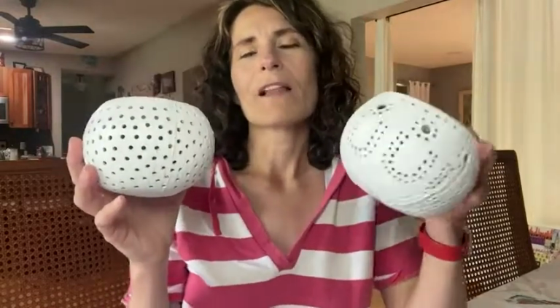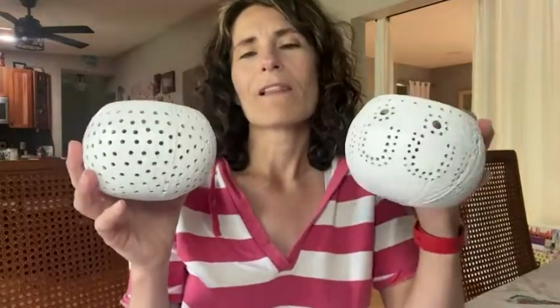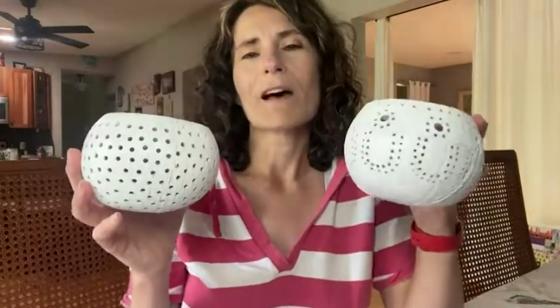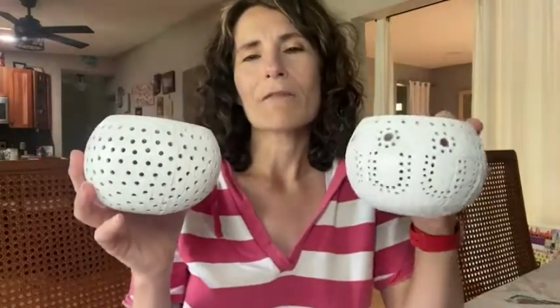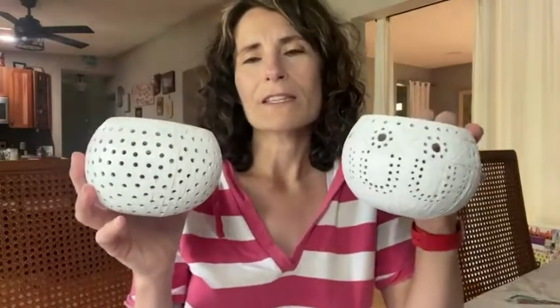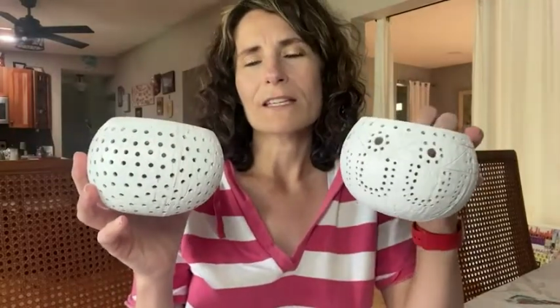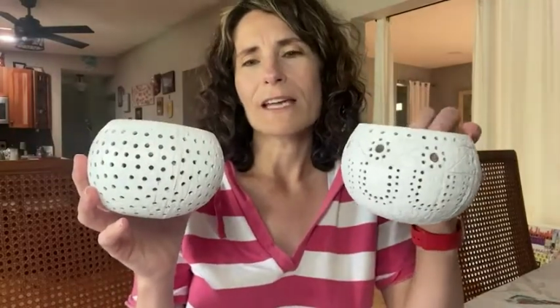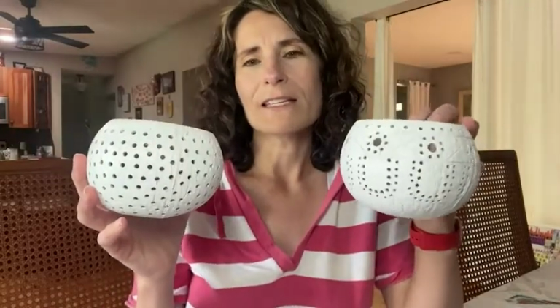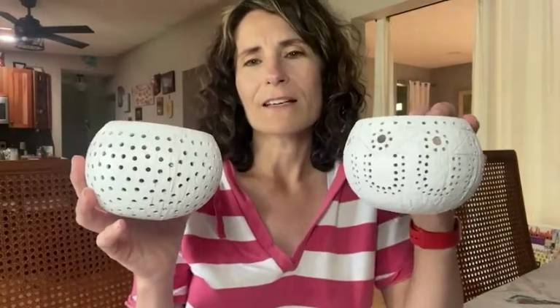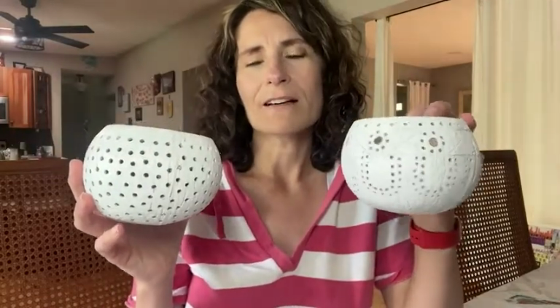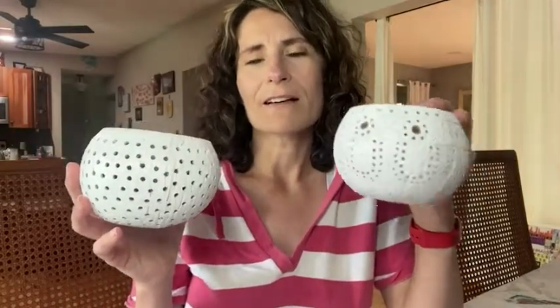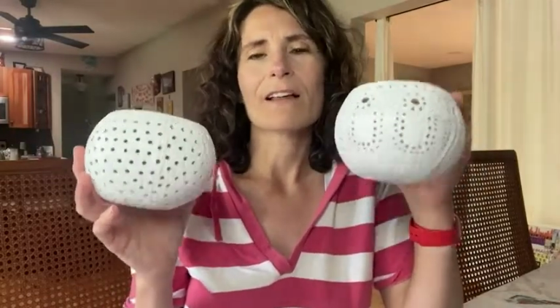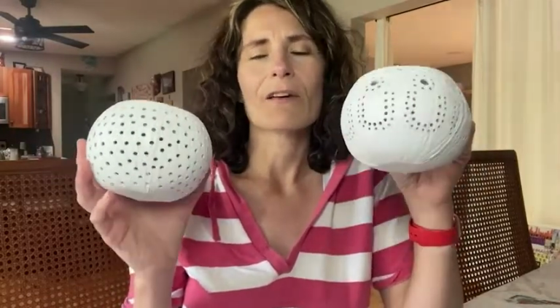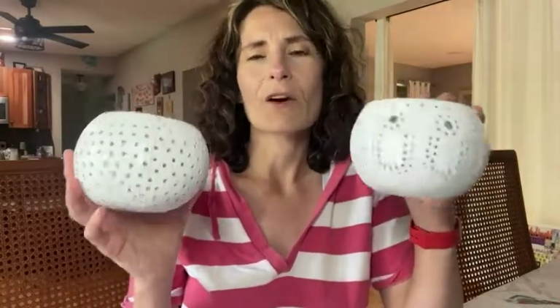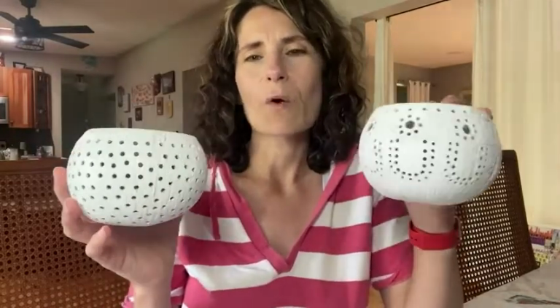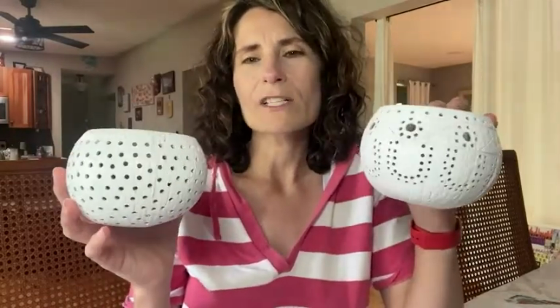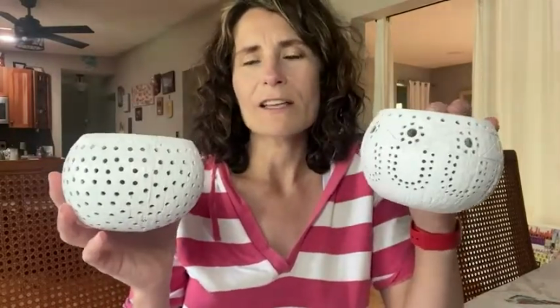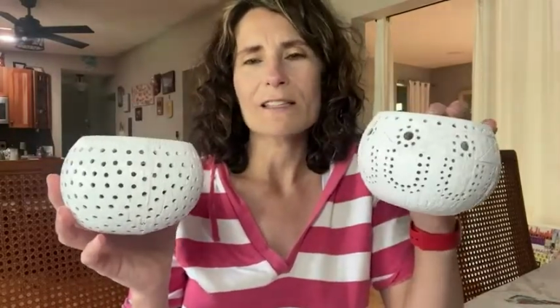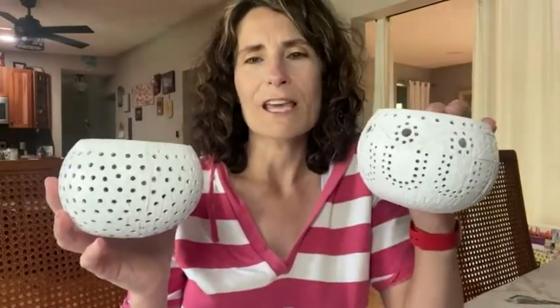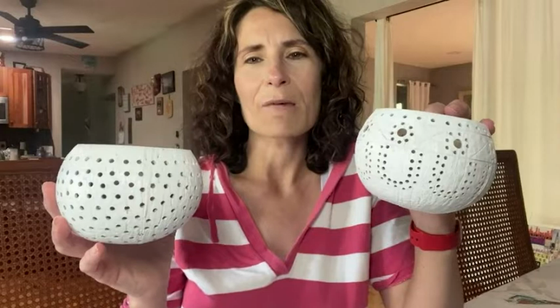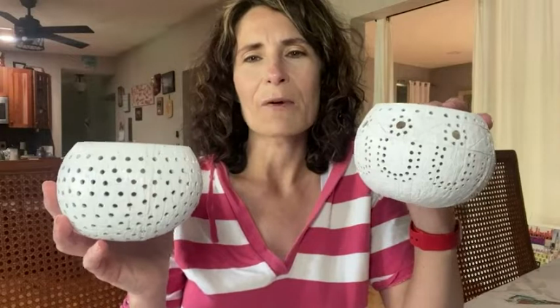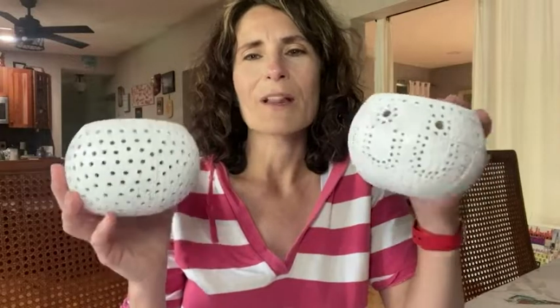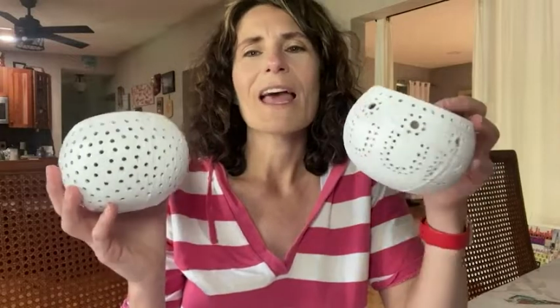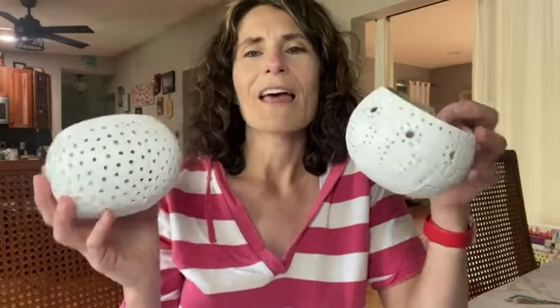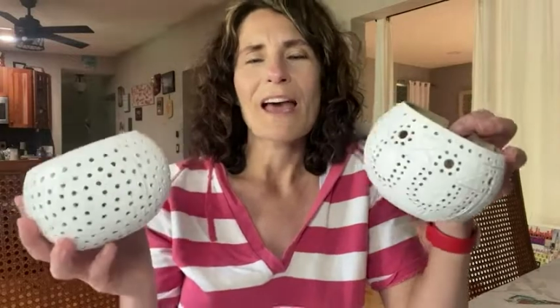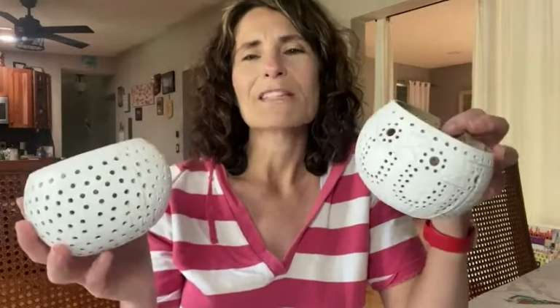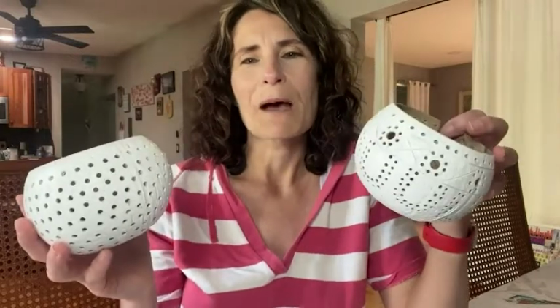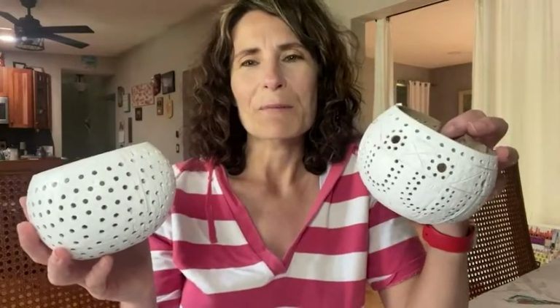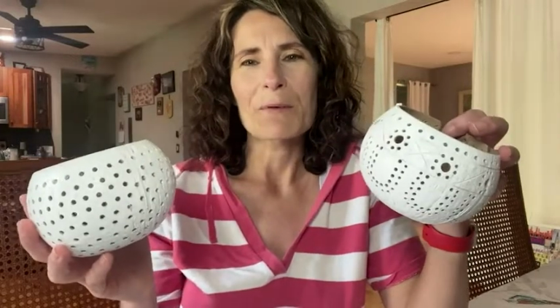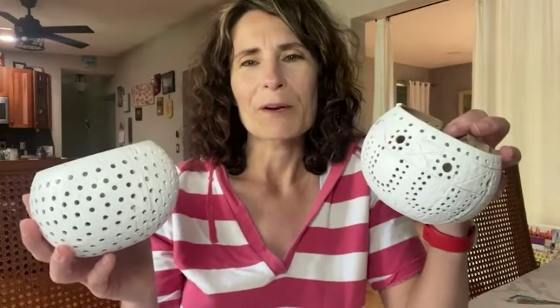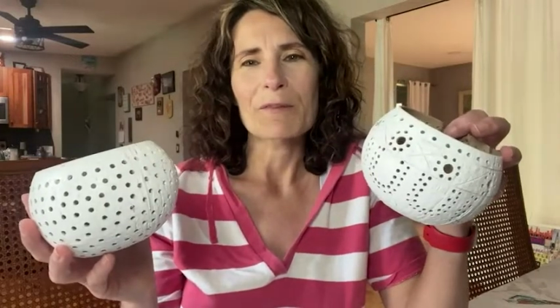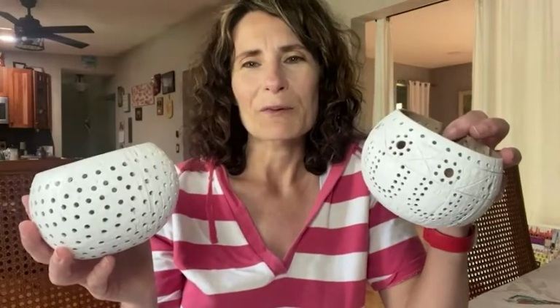Love this idea. They look gorgeous on the table, and that's my point of view.